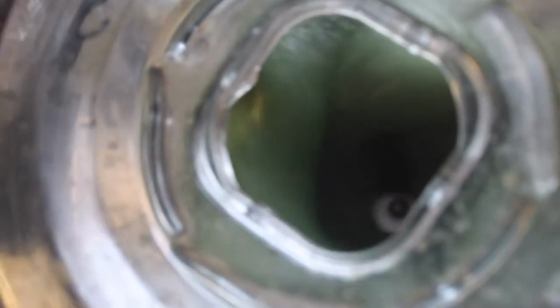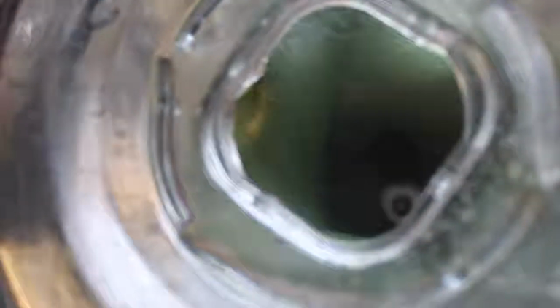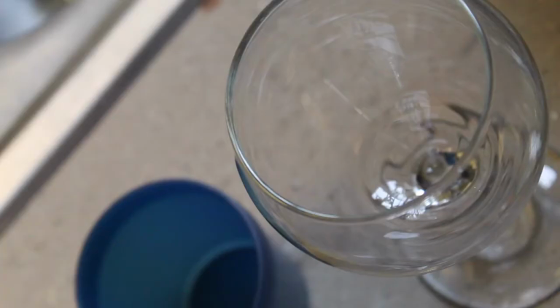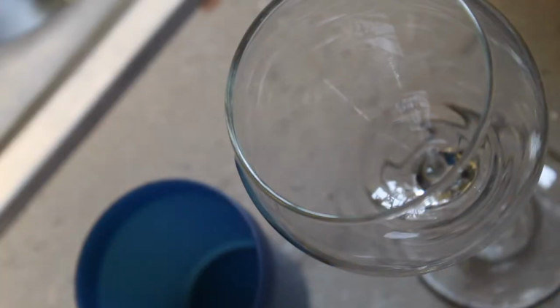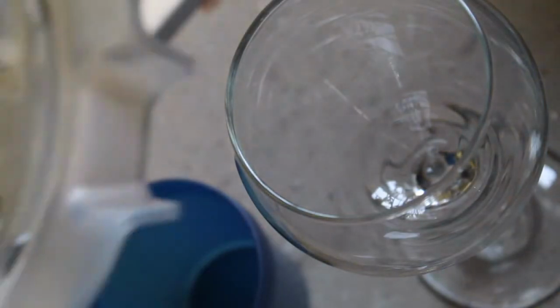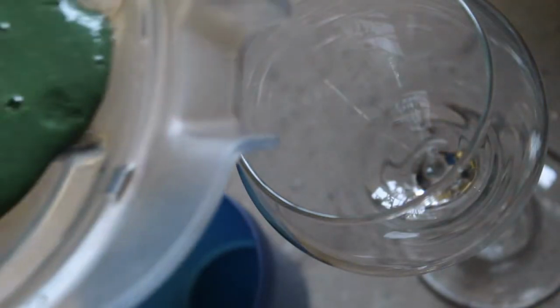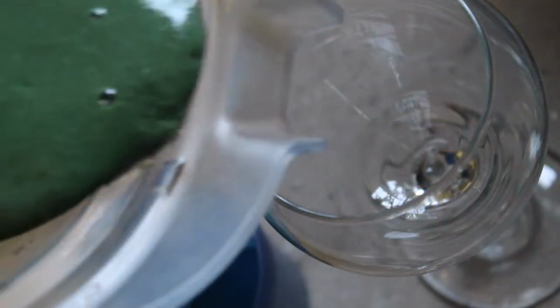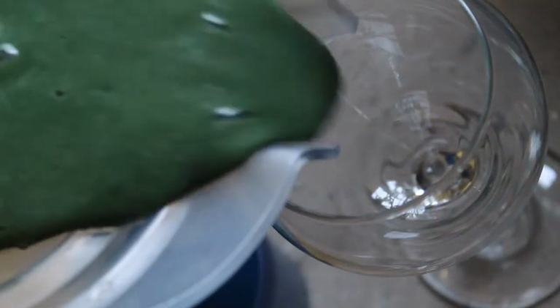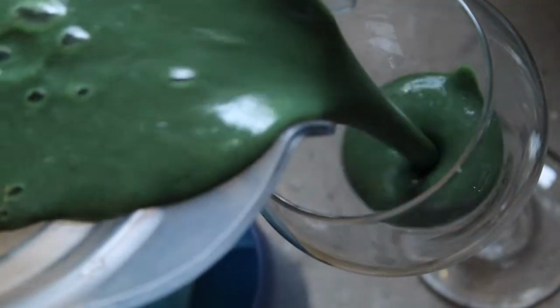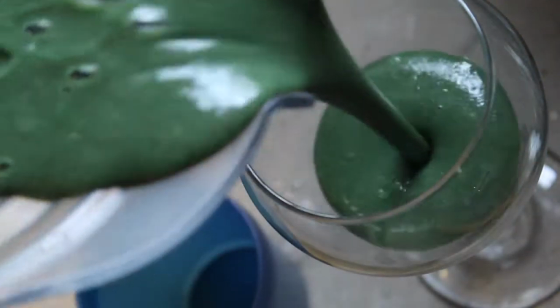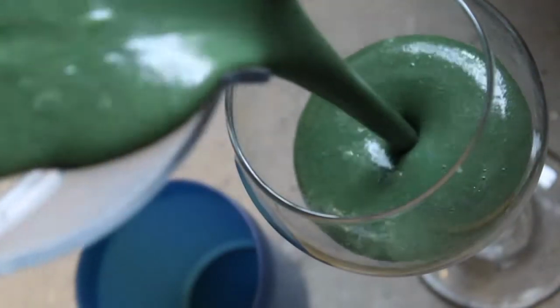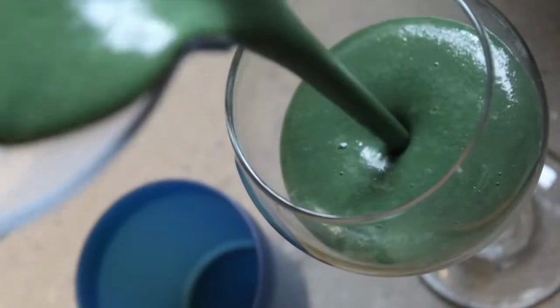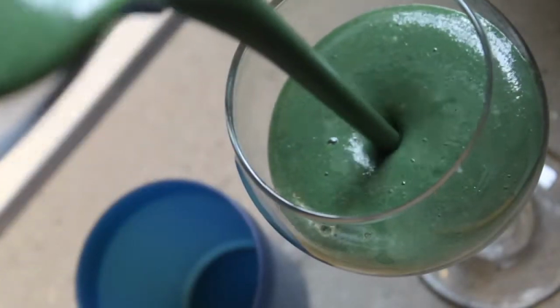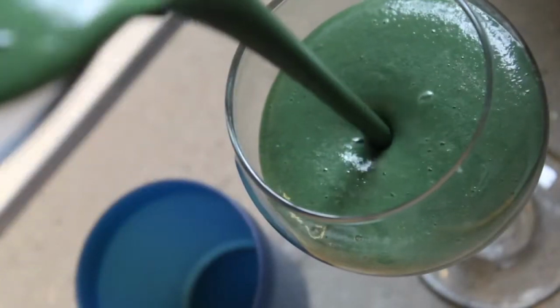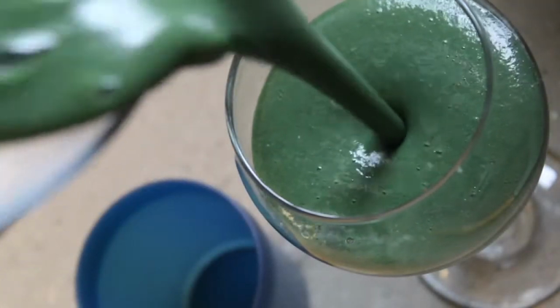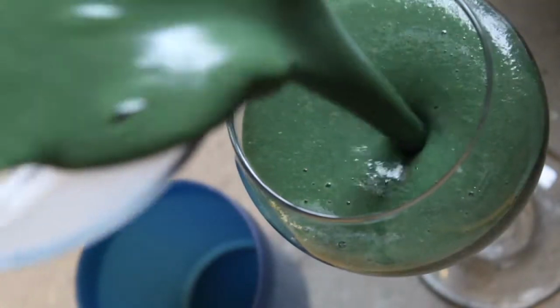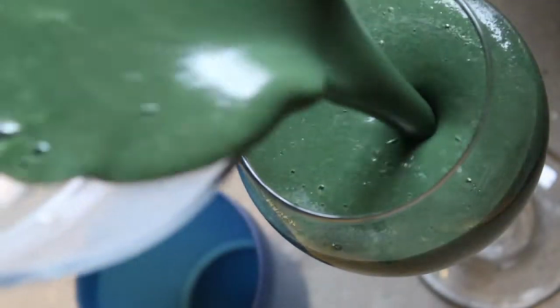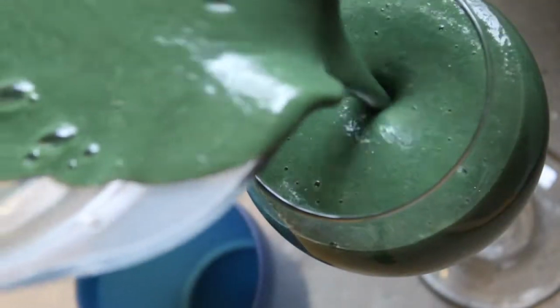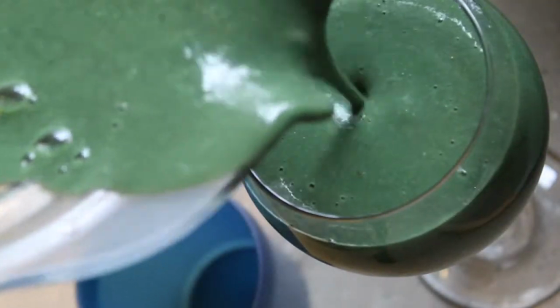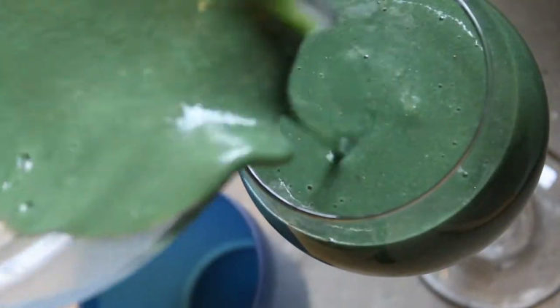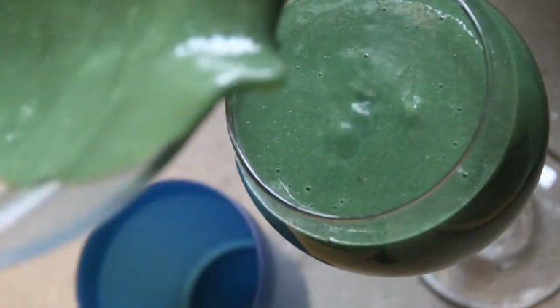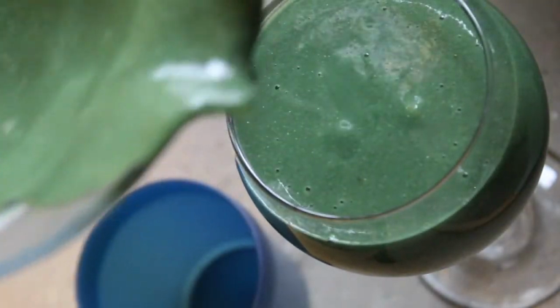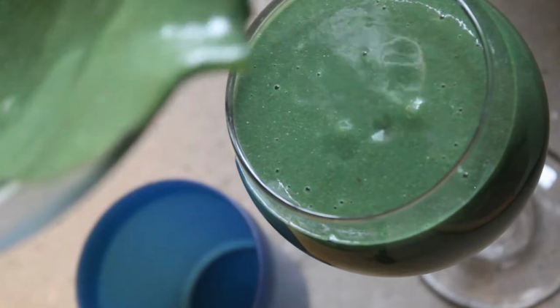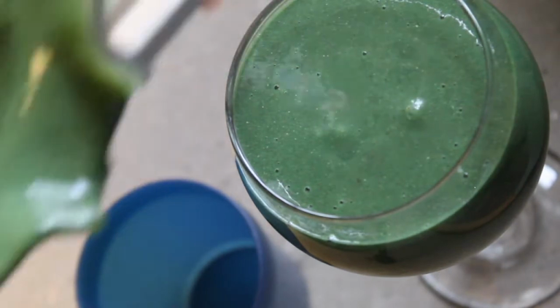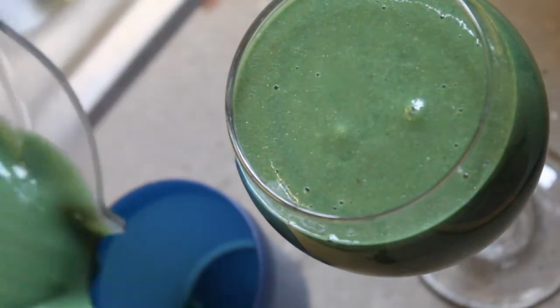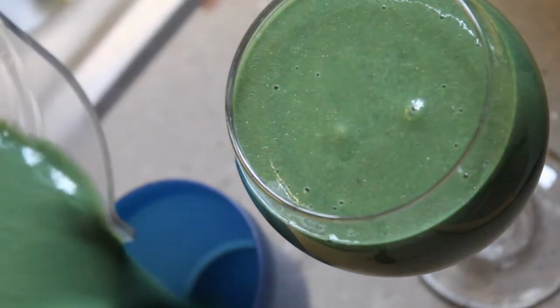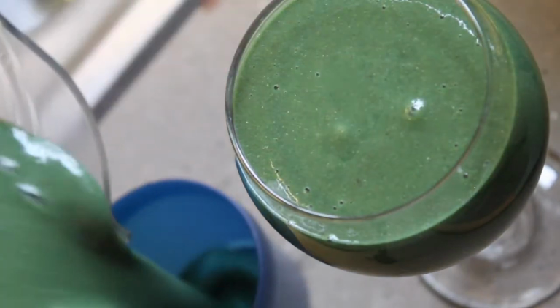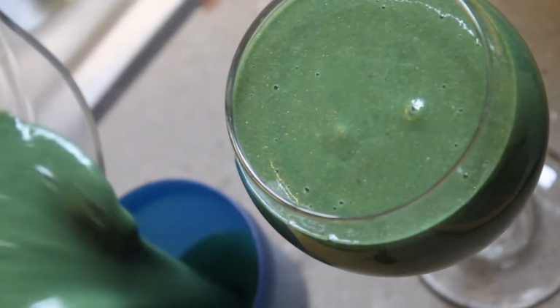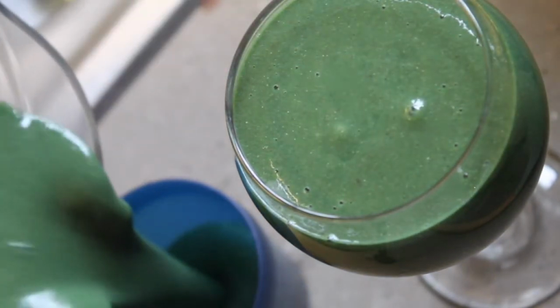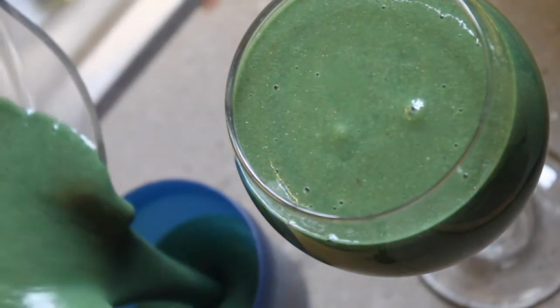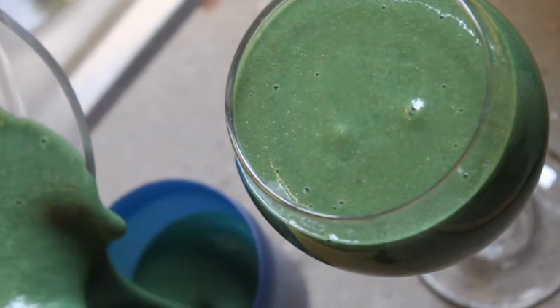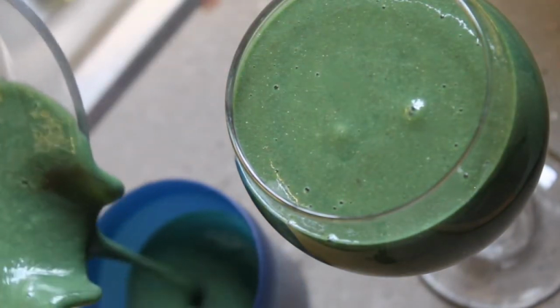It has this deep rich green color, and it looks nothing like it tastes — it tastes so much better. That is the second smoothie.